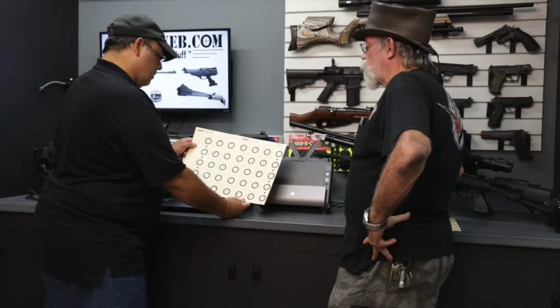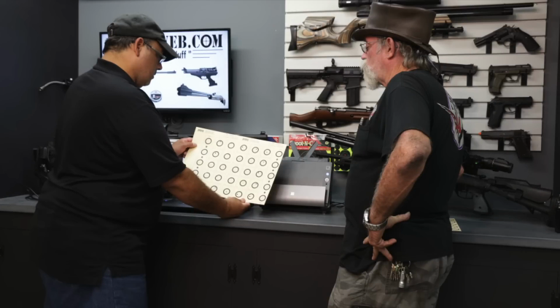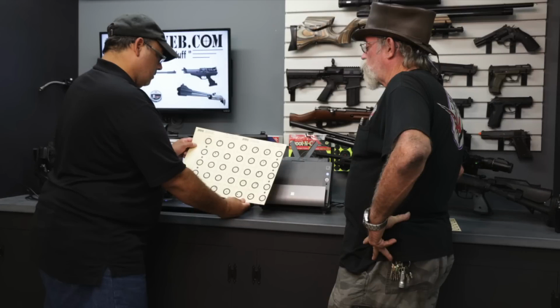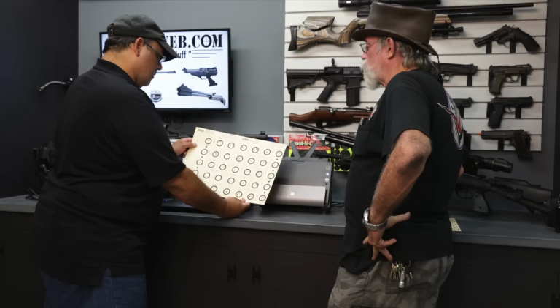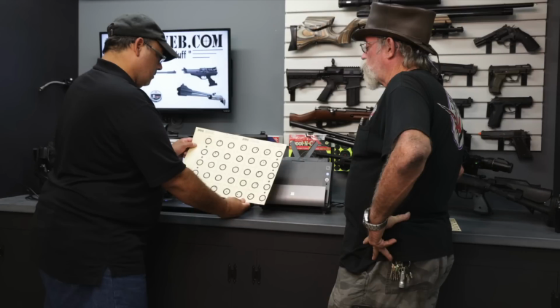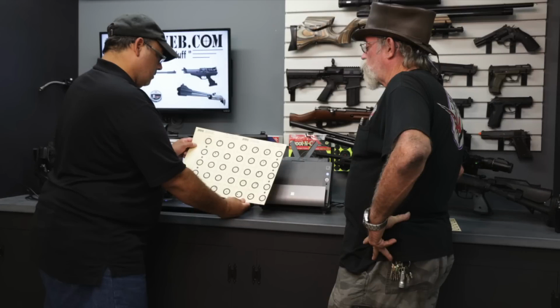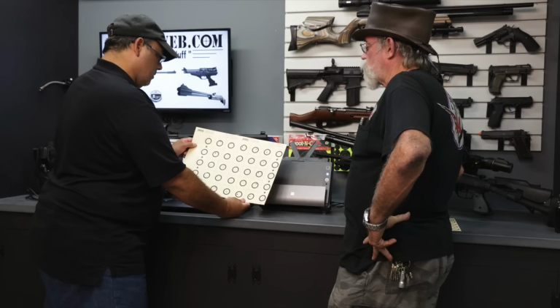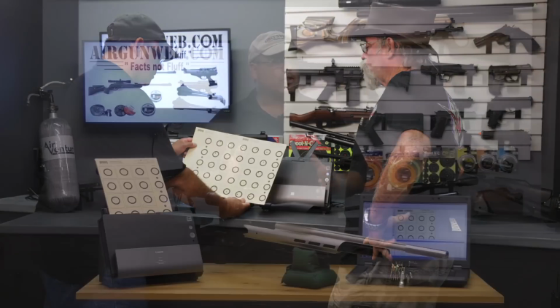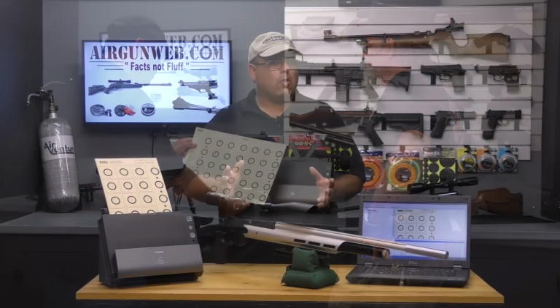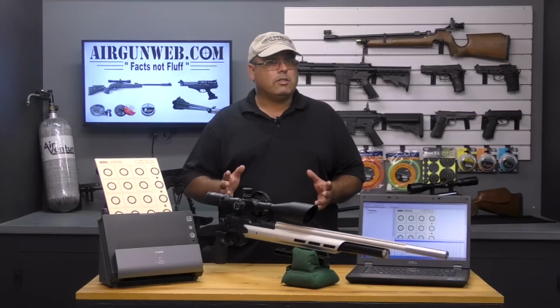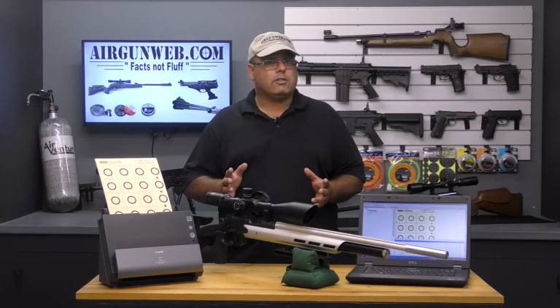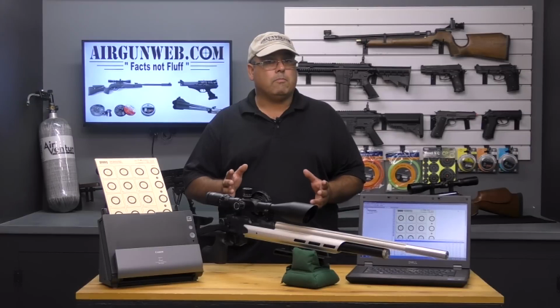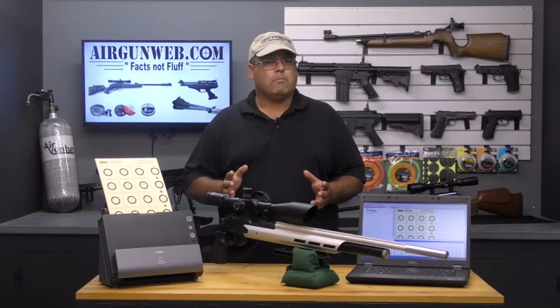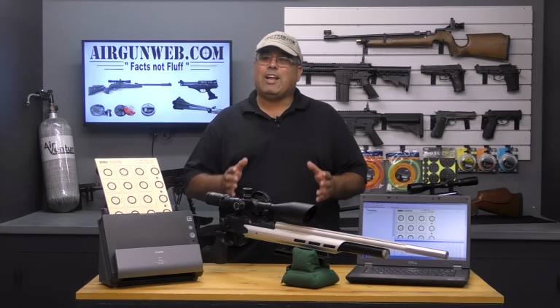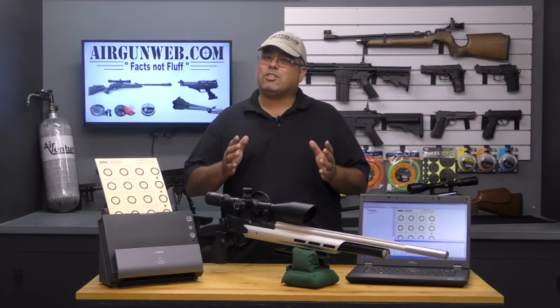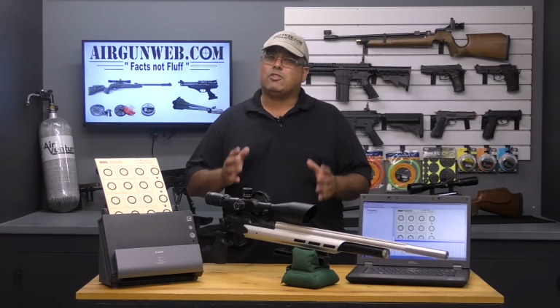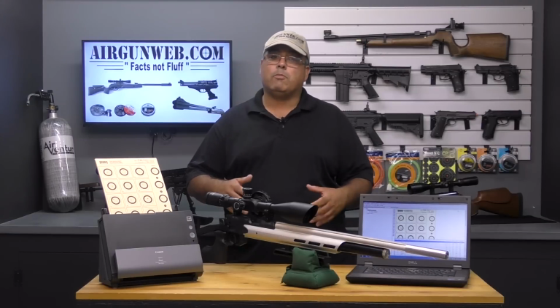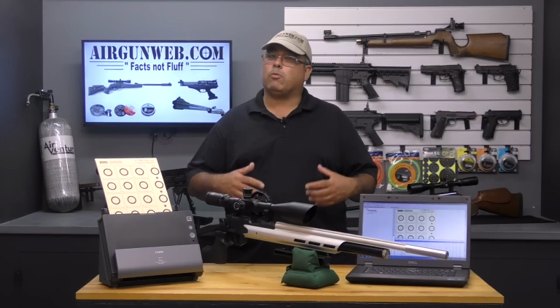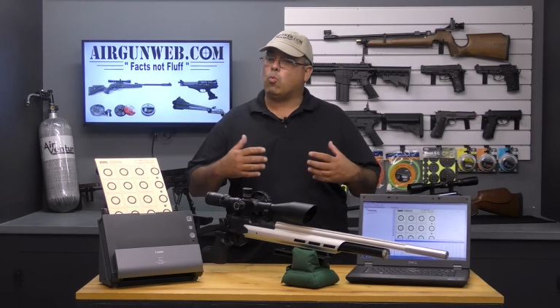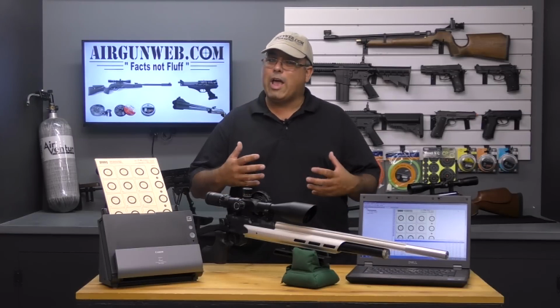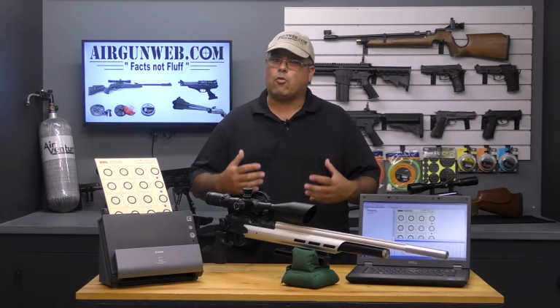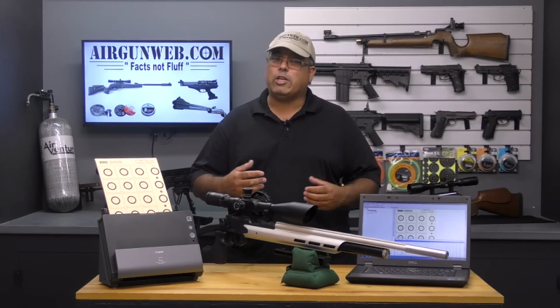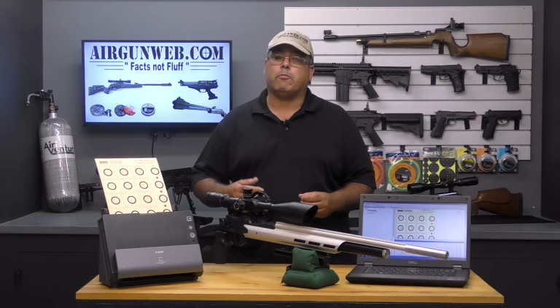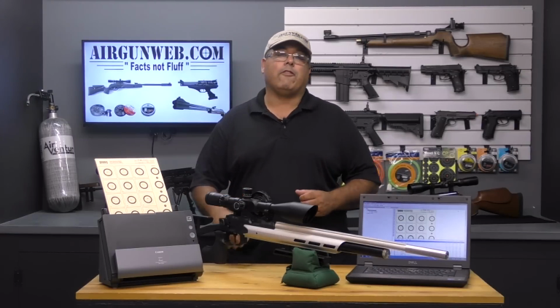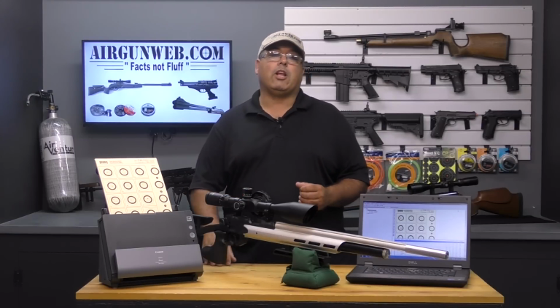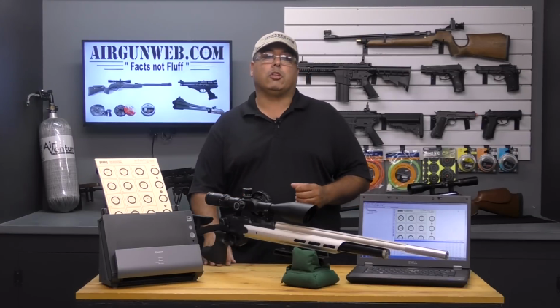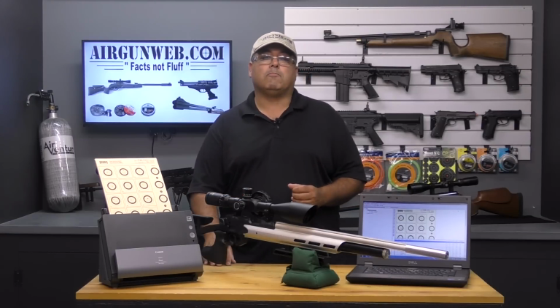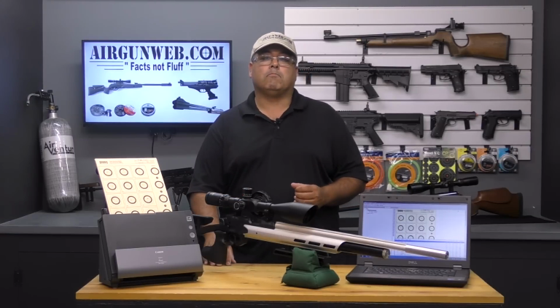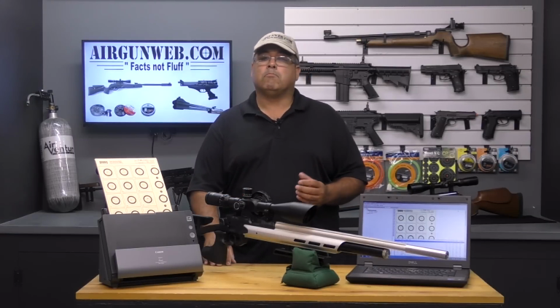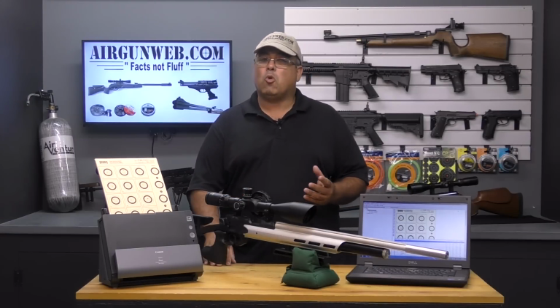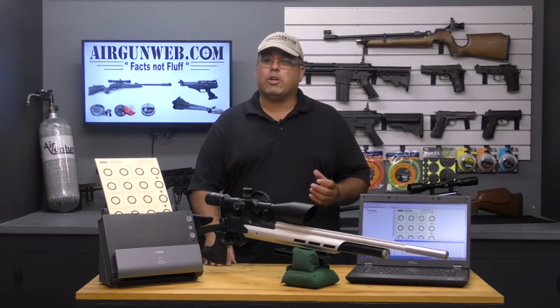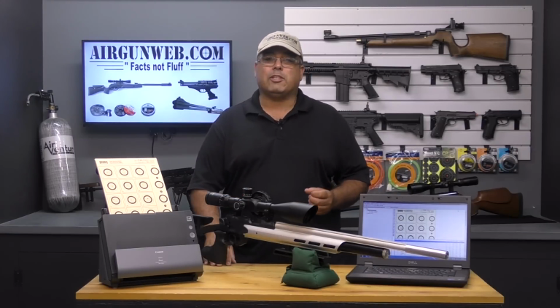I've known about the Orion scoring system, but I just assumed it was way out of reach for me financially. Or is it?